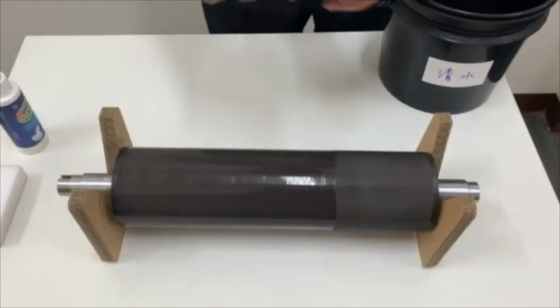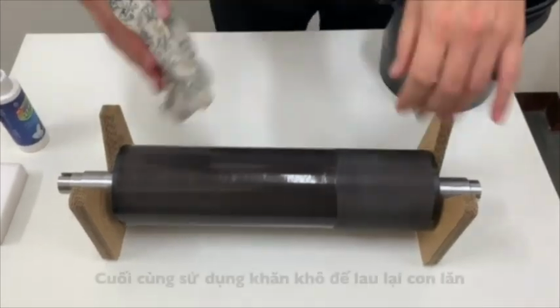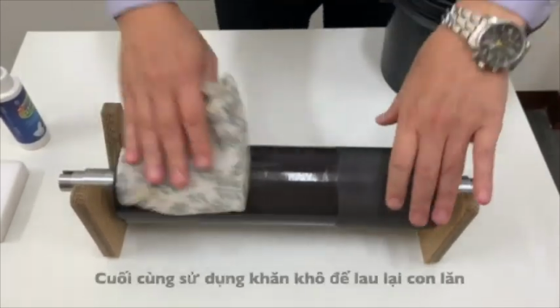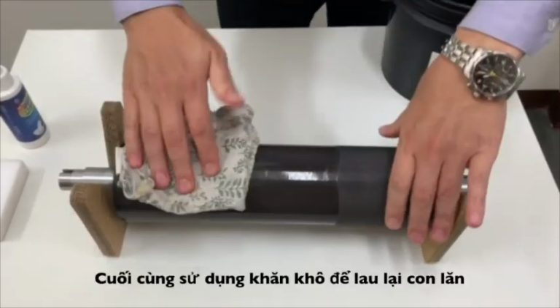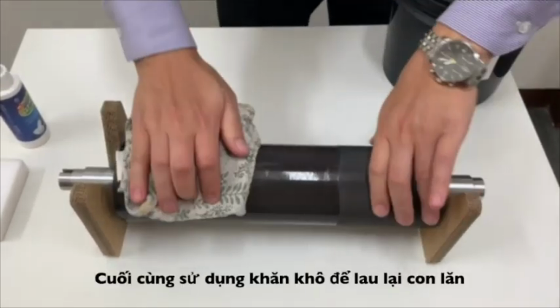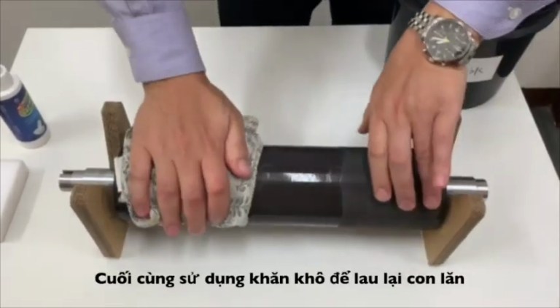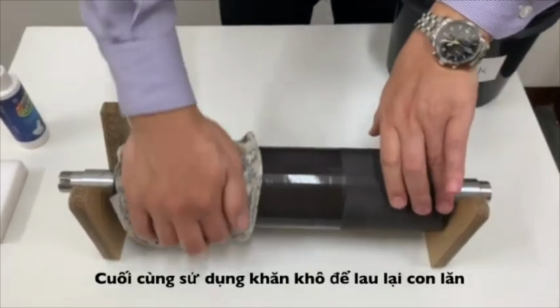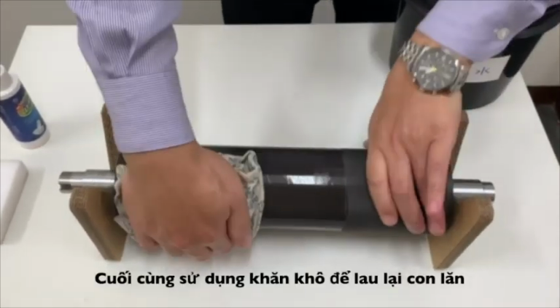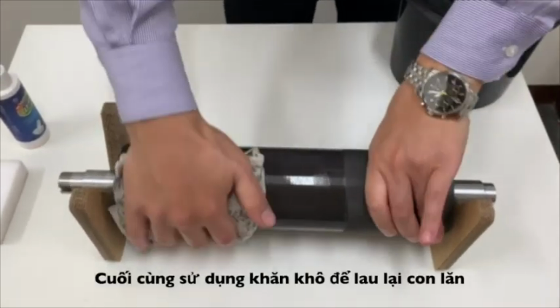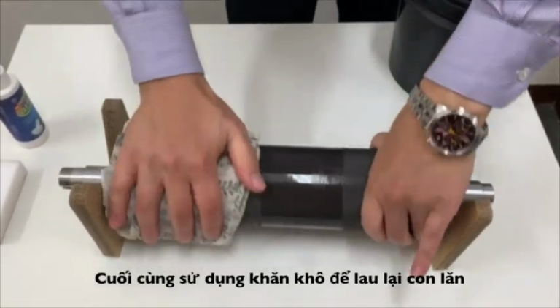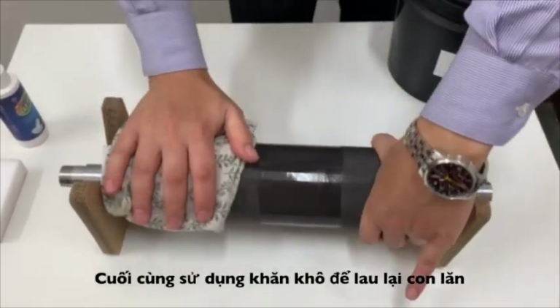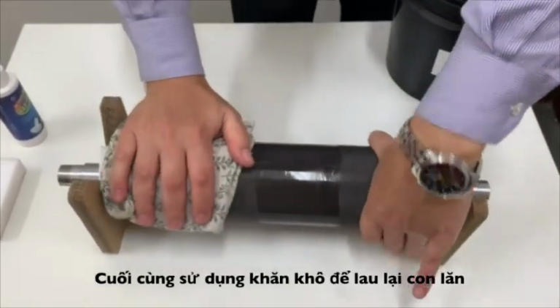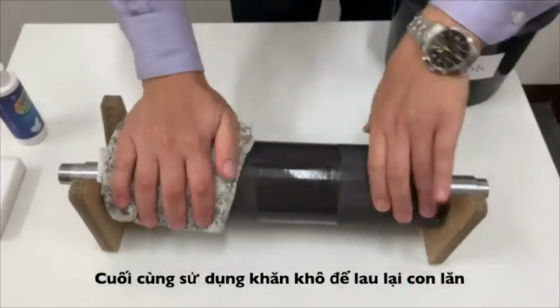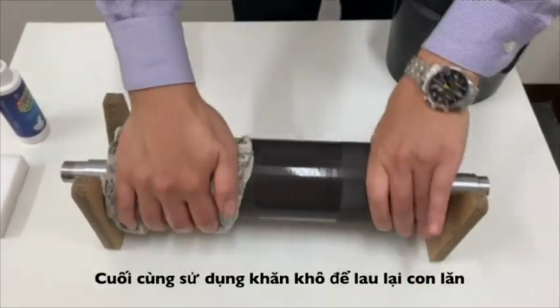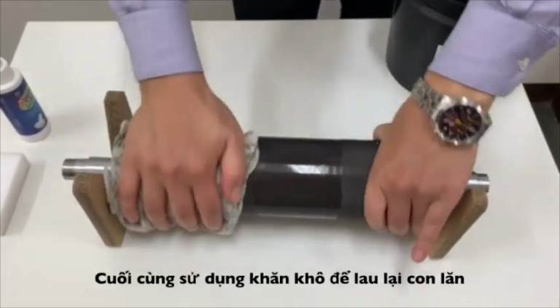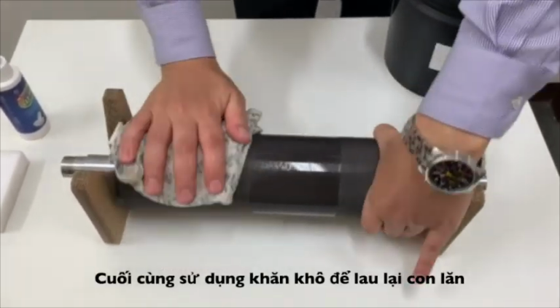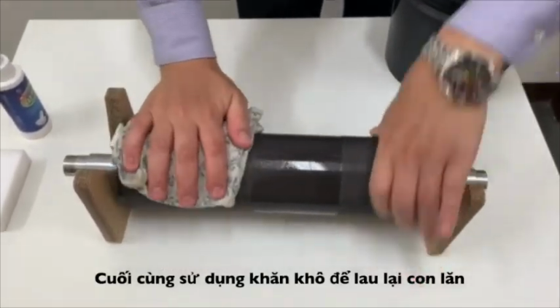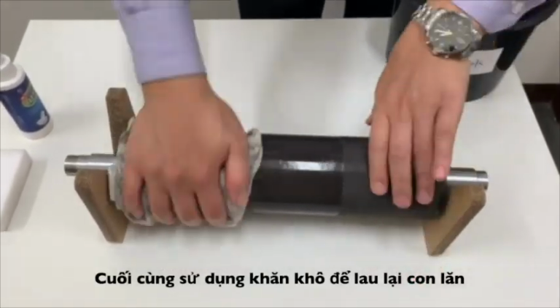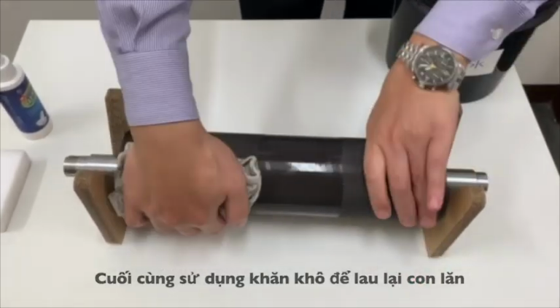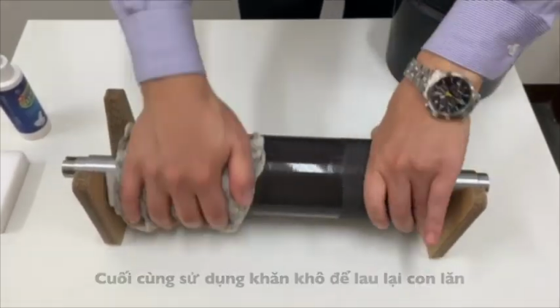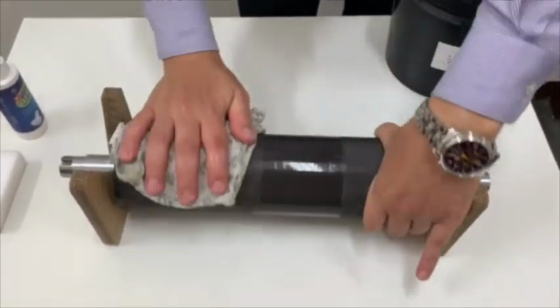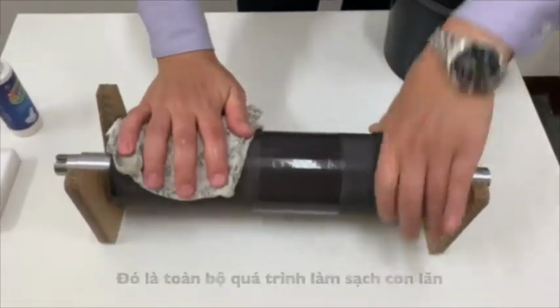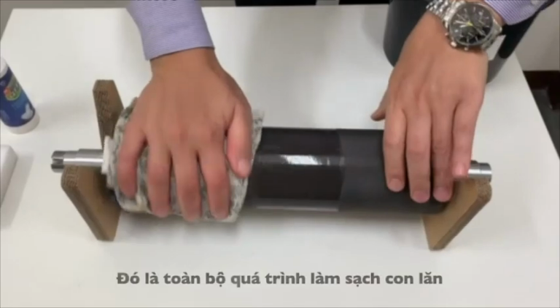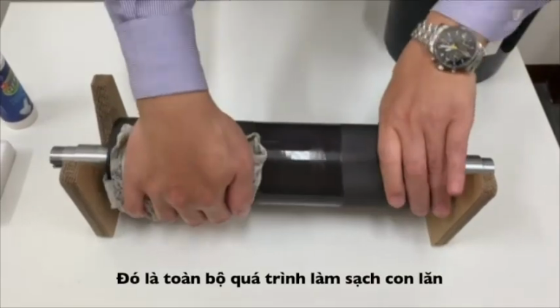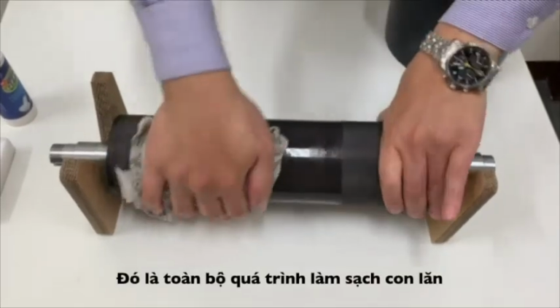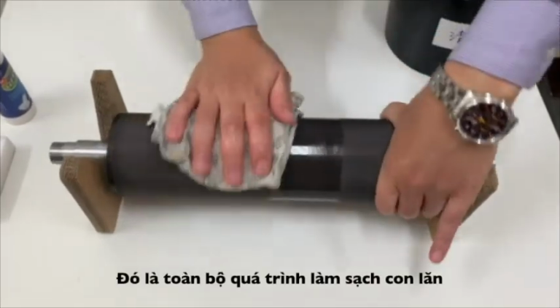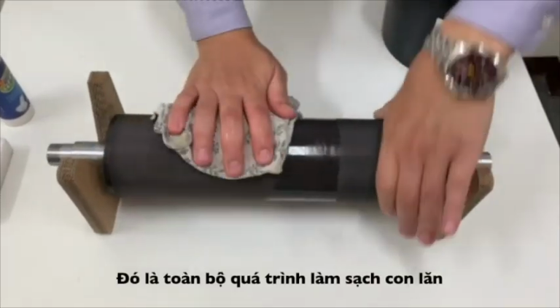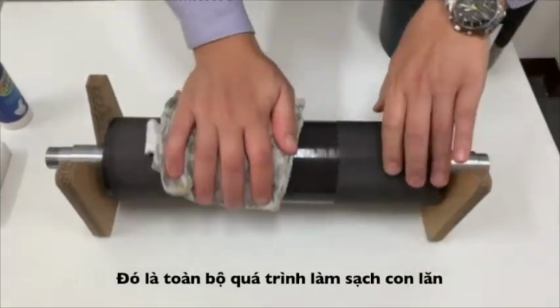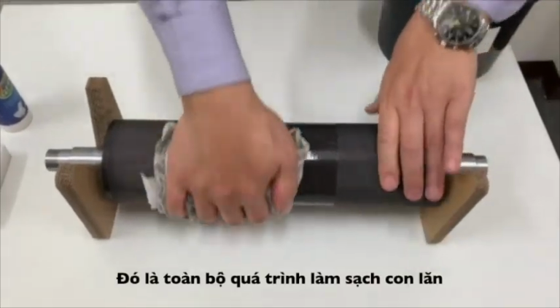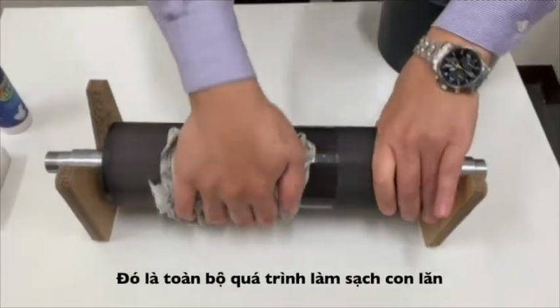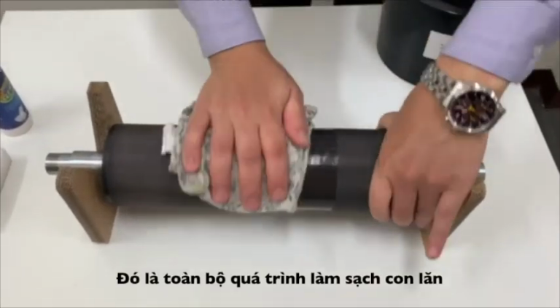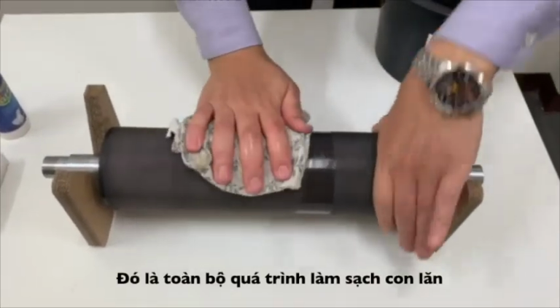Finally, use a clean dry cloth to wipe your Anilox roller. This completes your cleaning process.